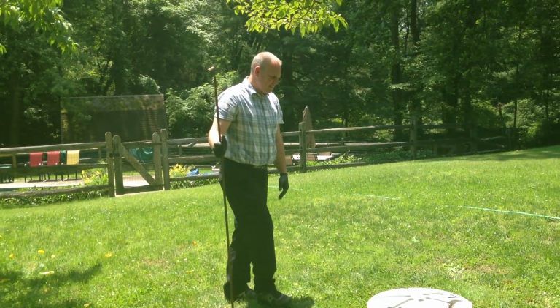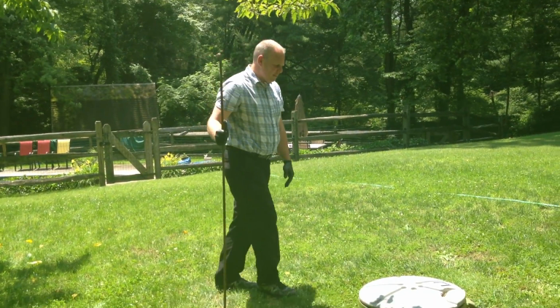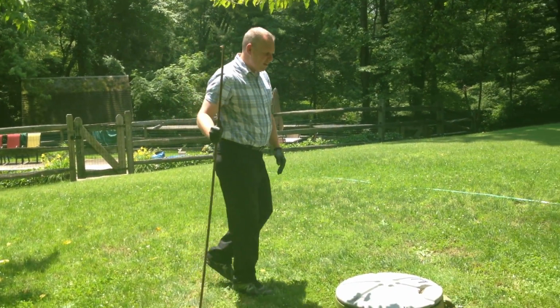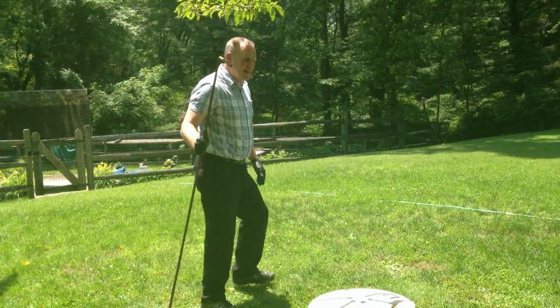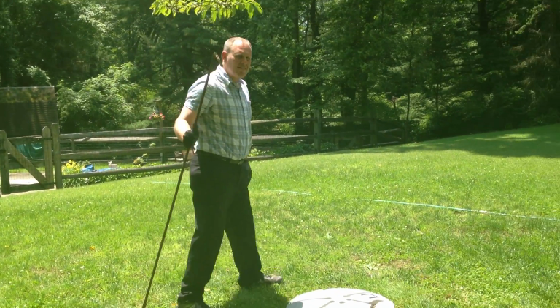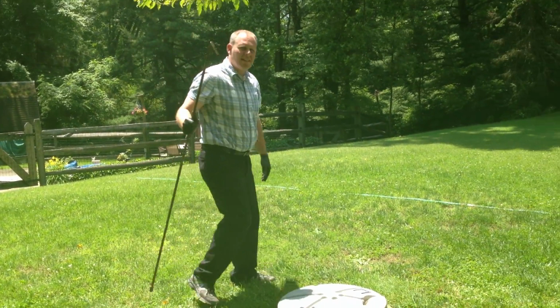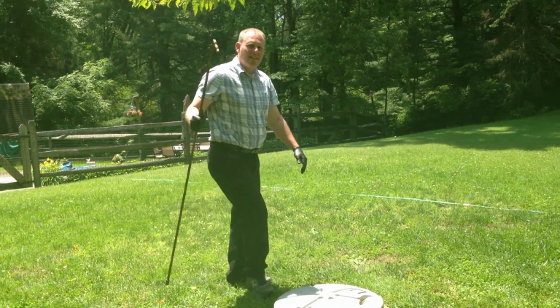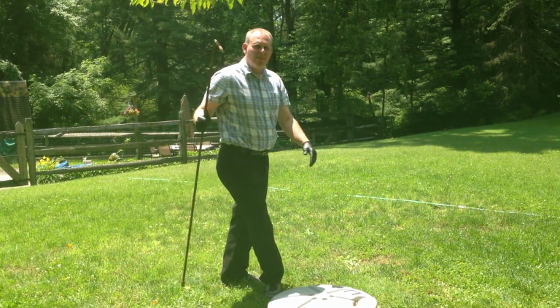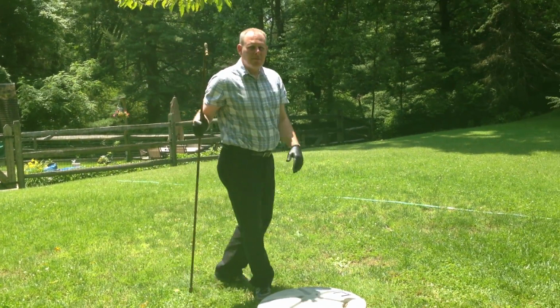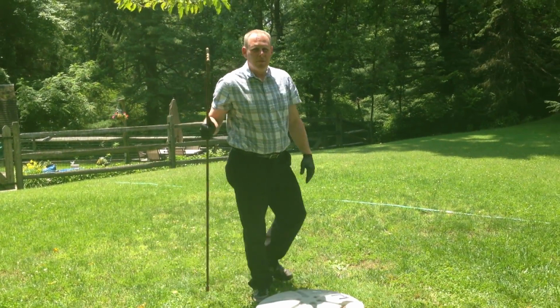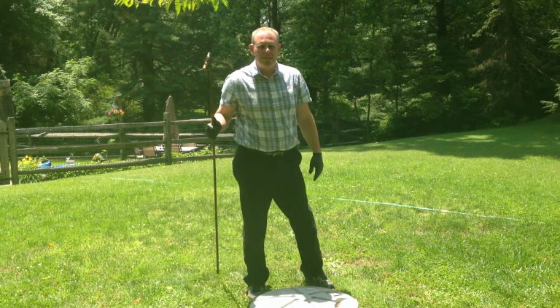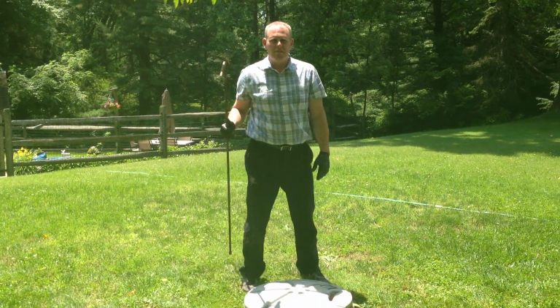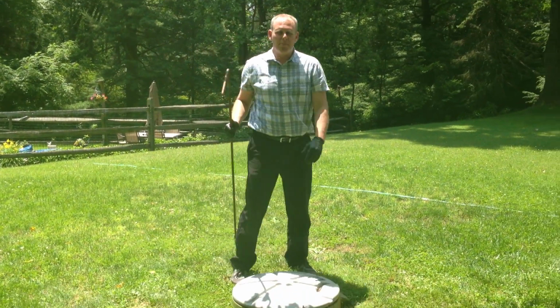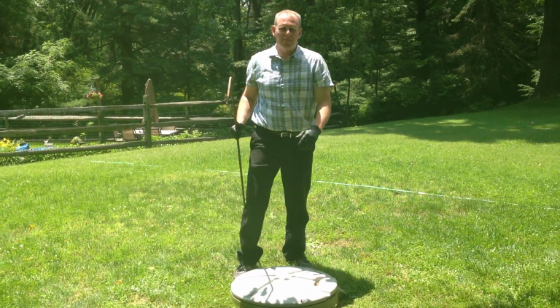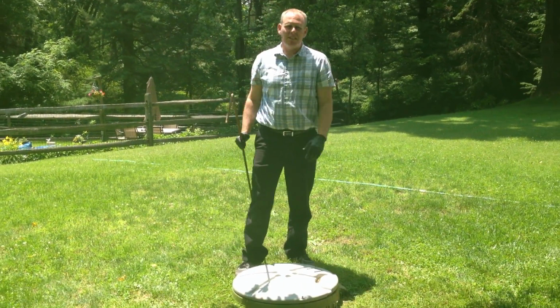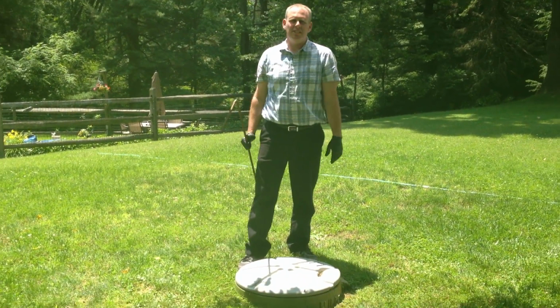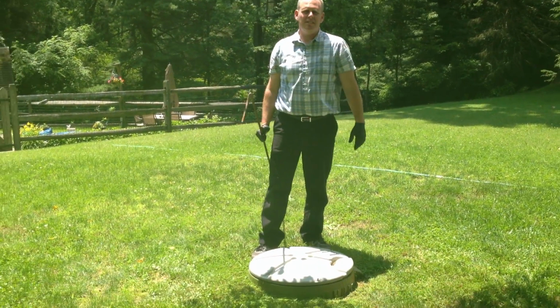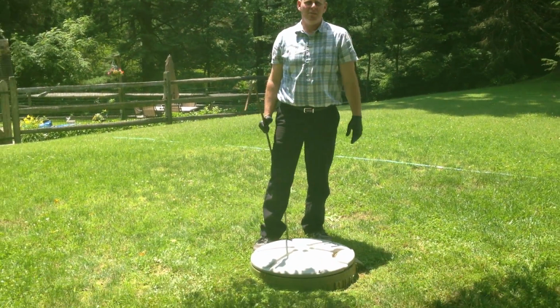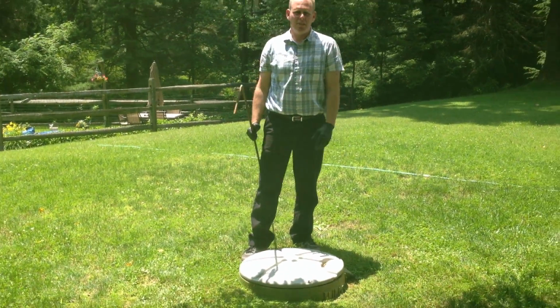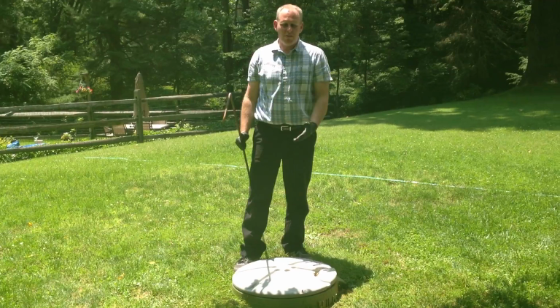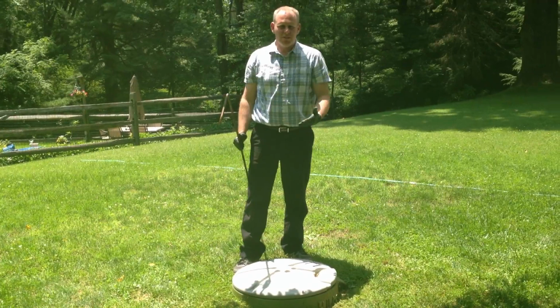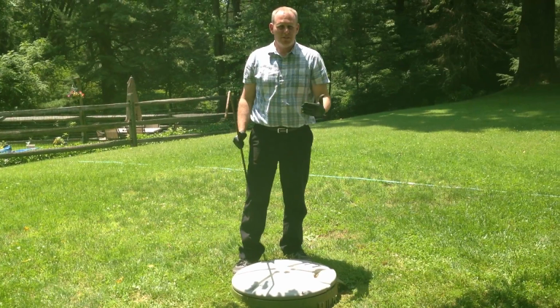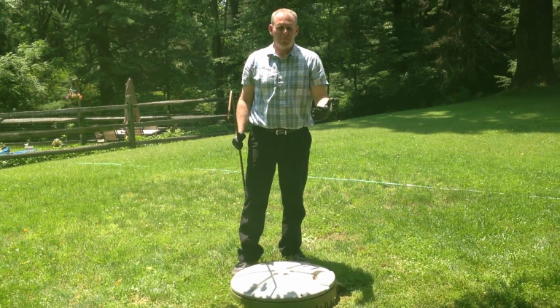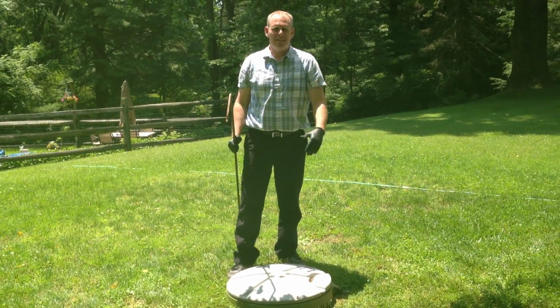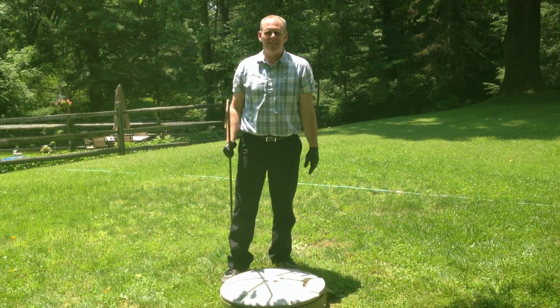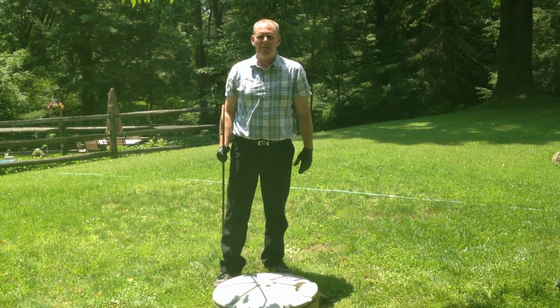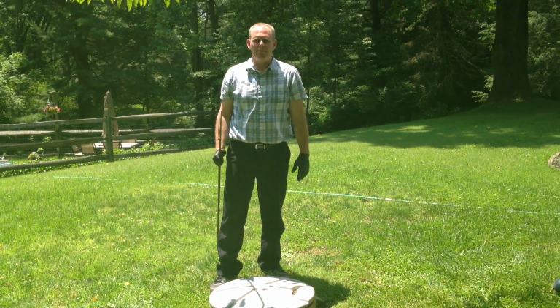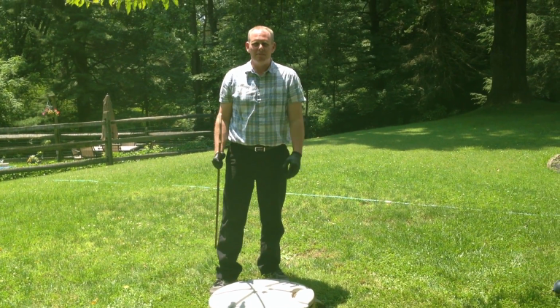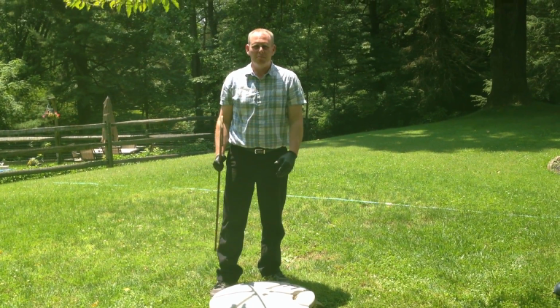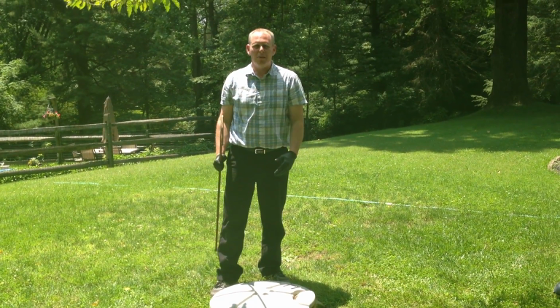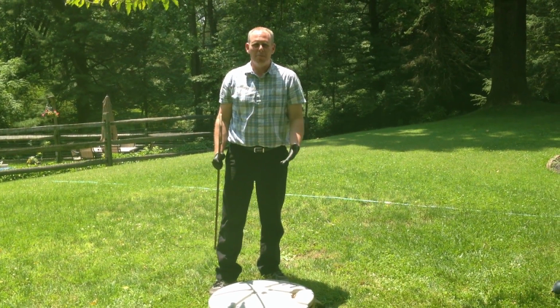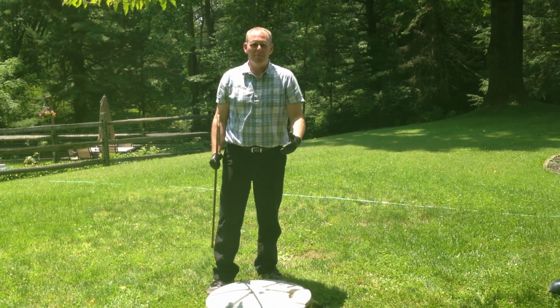We are out at Environment One grinder pump station. We're going to go over some basic steps on the pump.